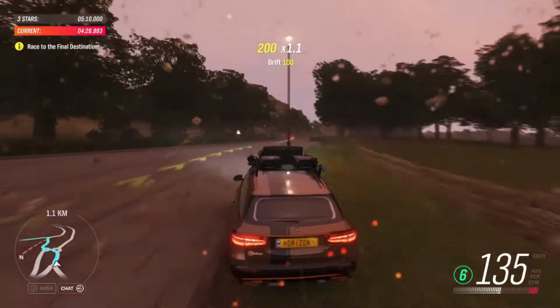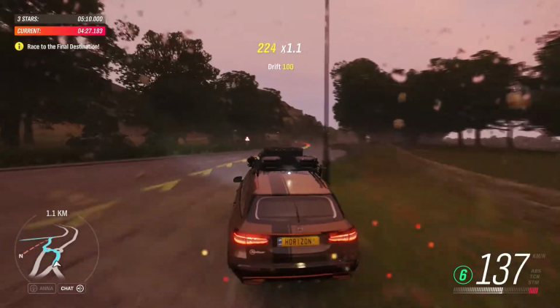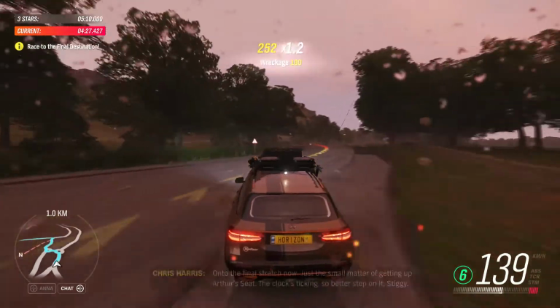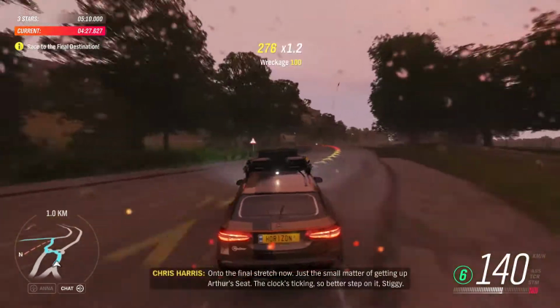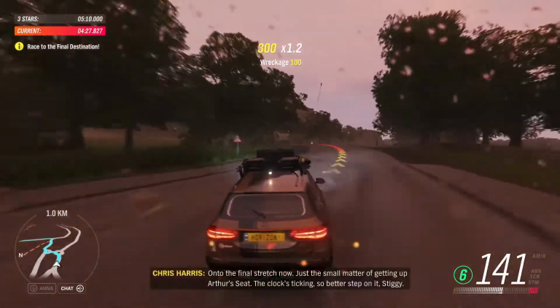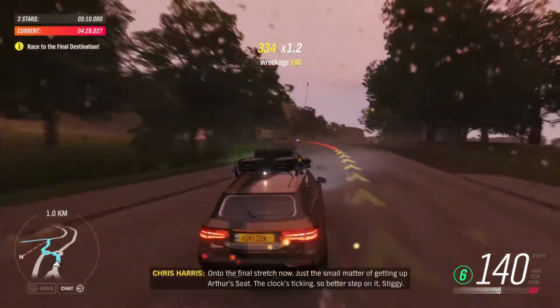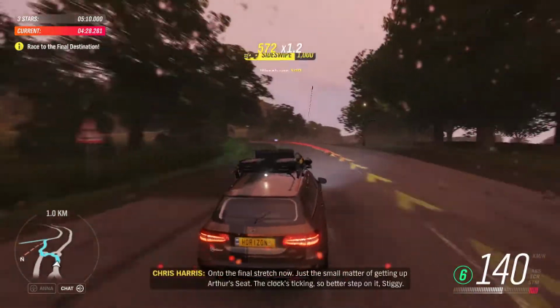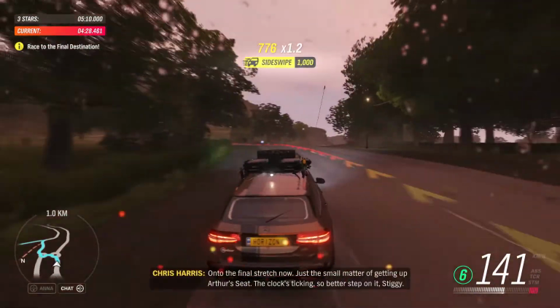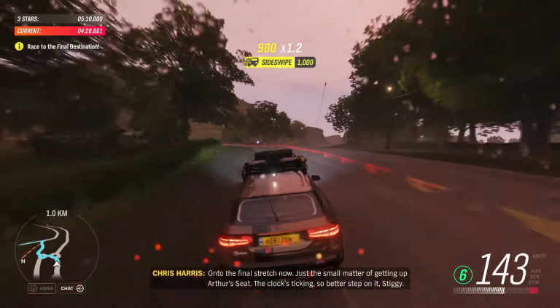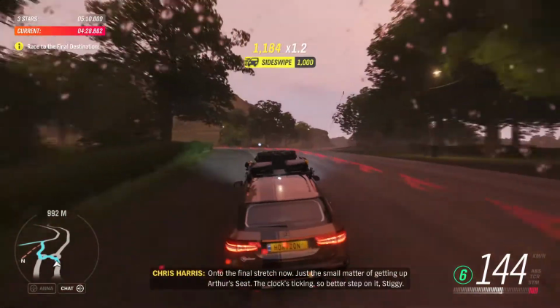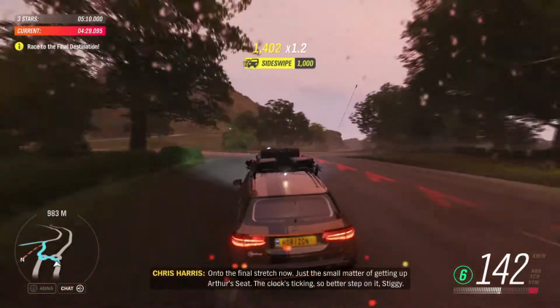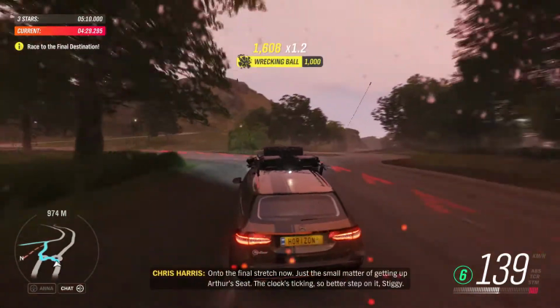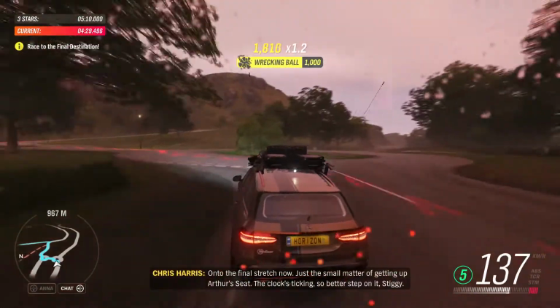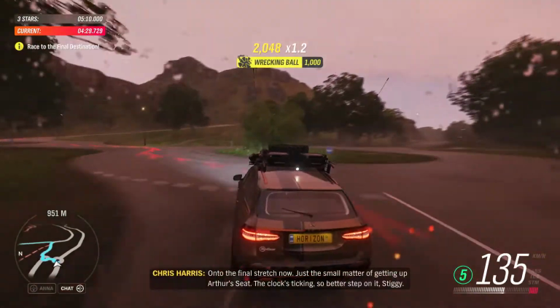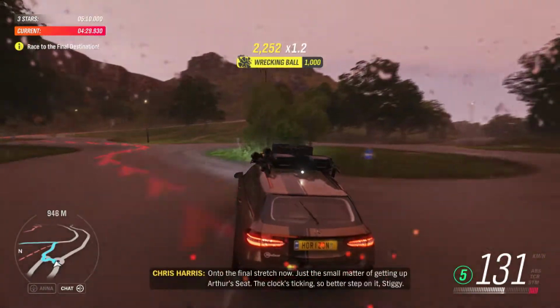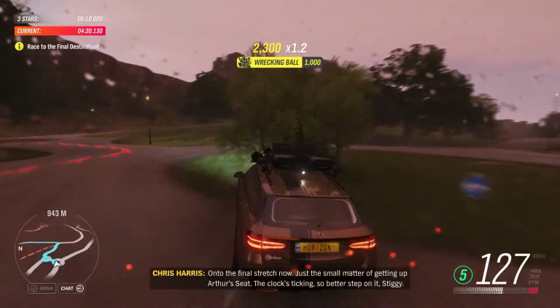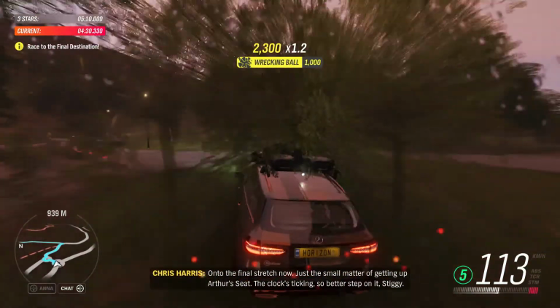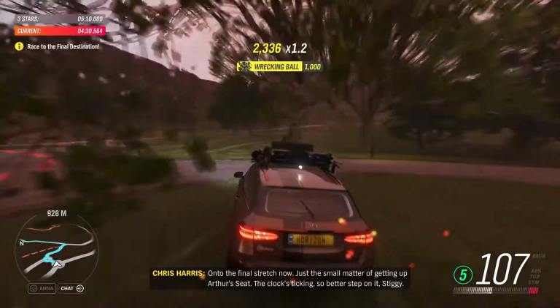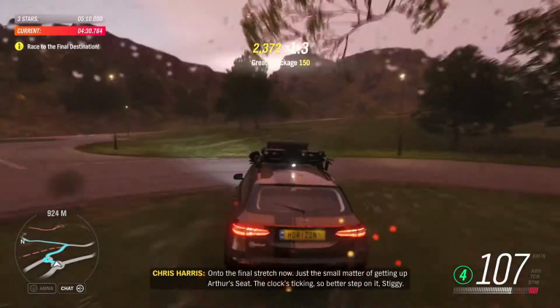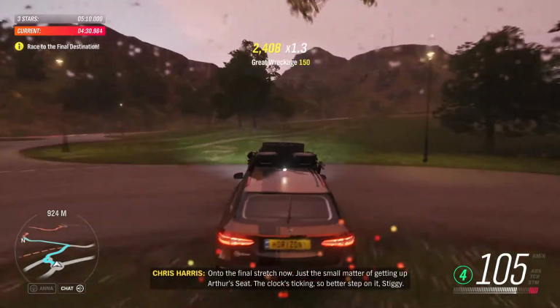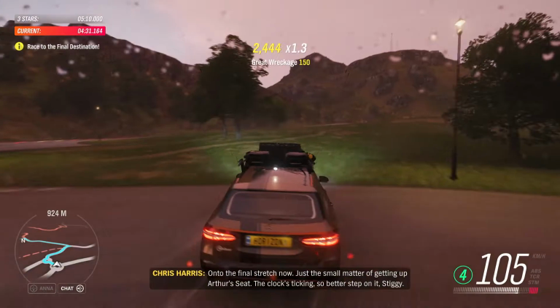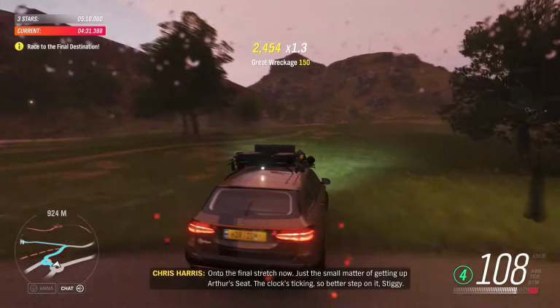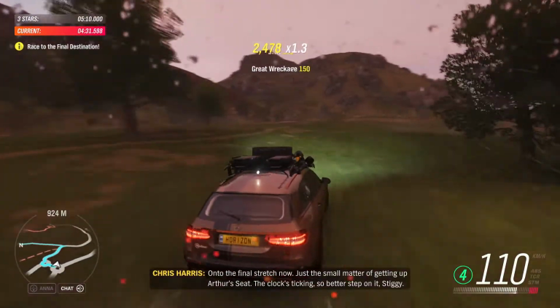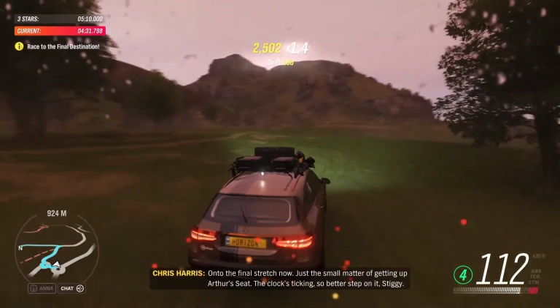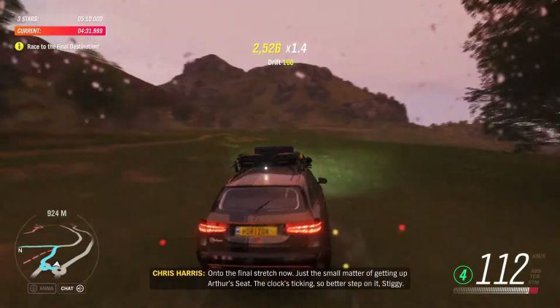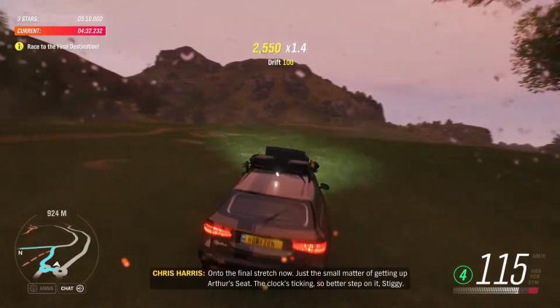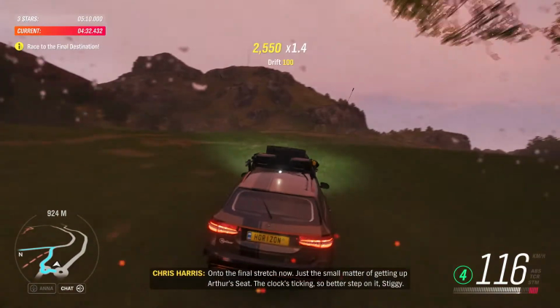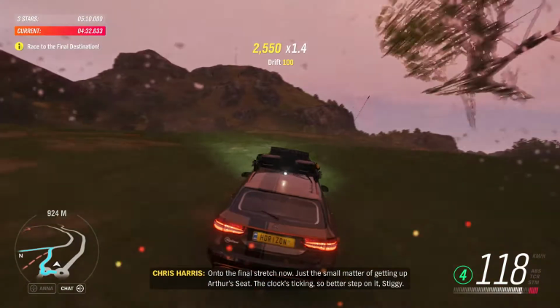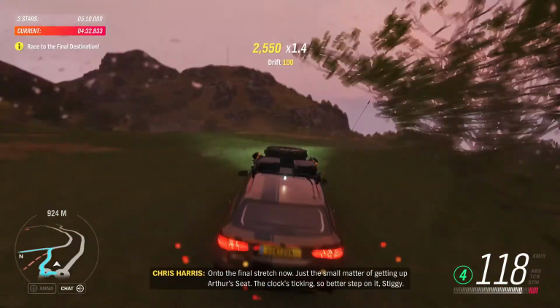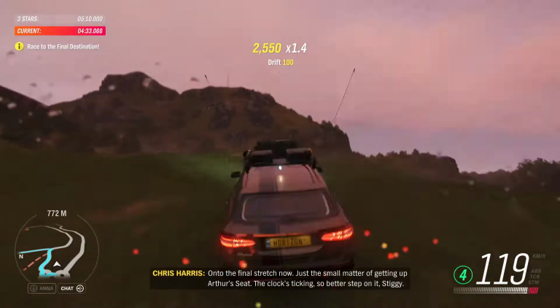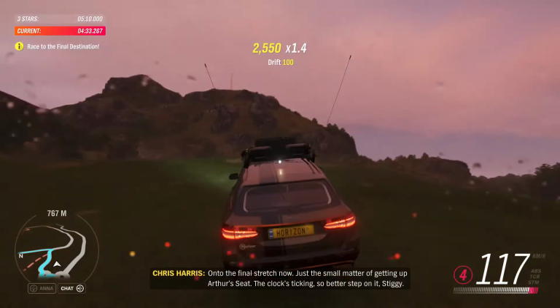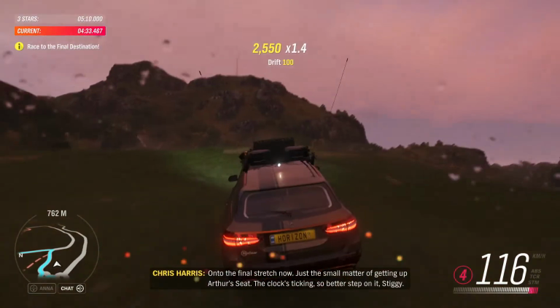On to the final stretch now — just the small matter of getting up Arthur's Seat. The clock's ticking, so better step on it, Stiggy.